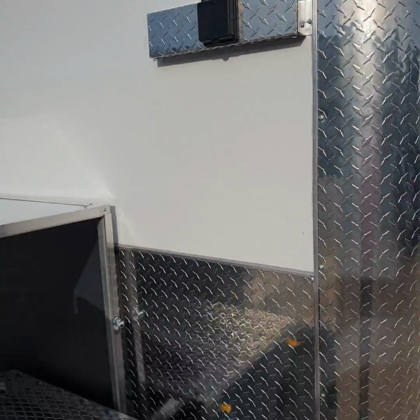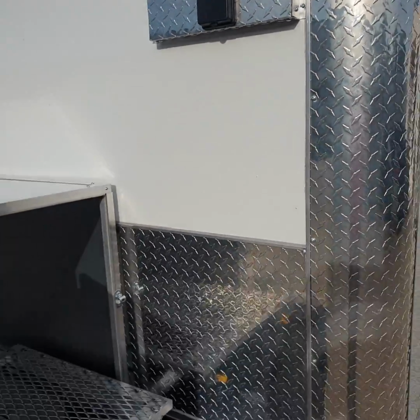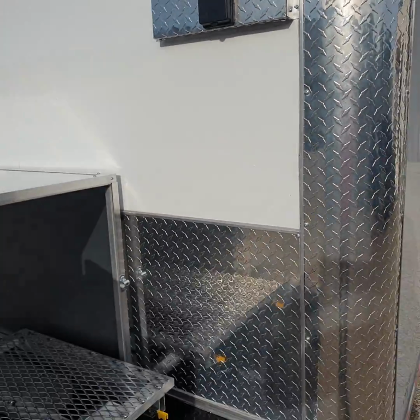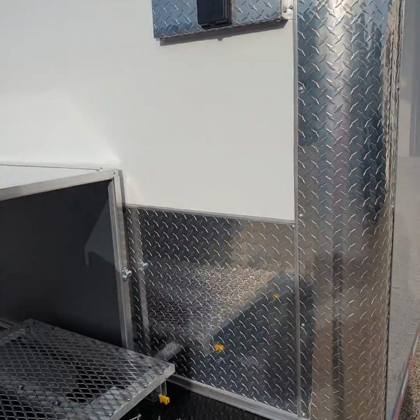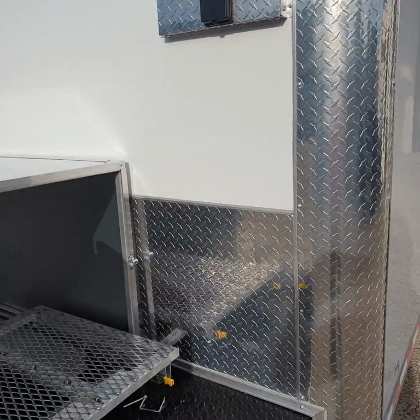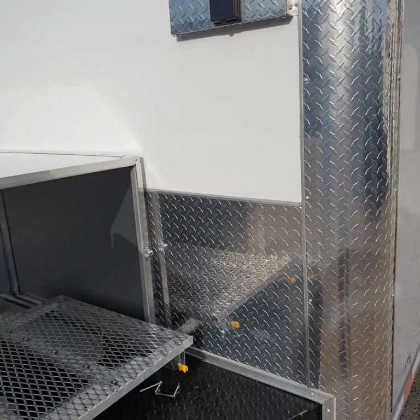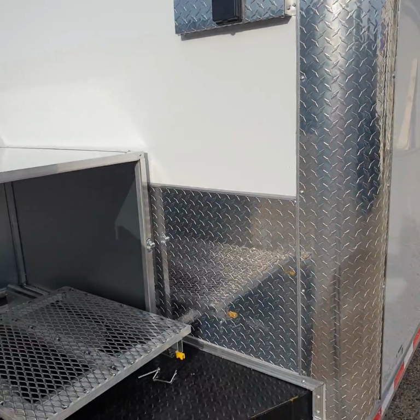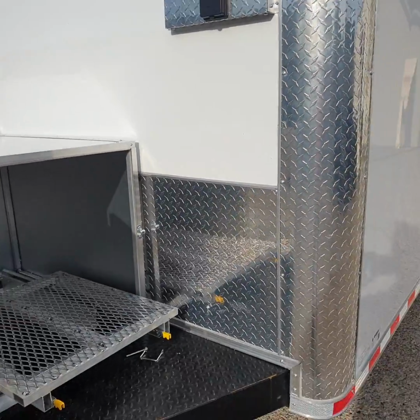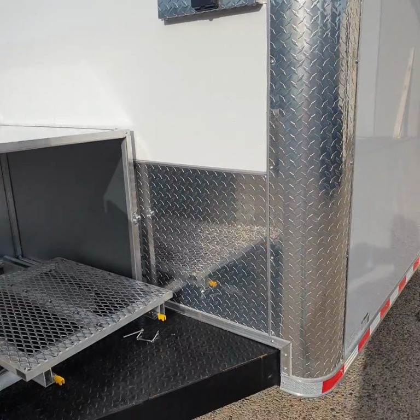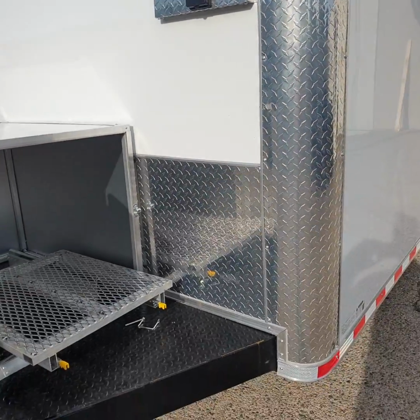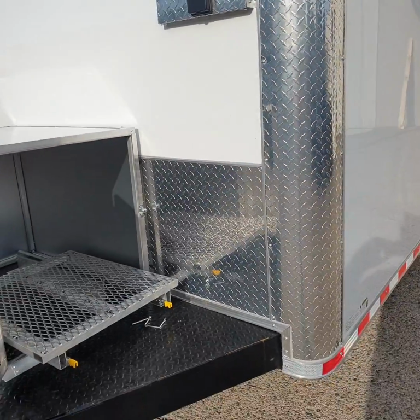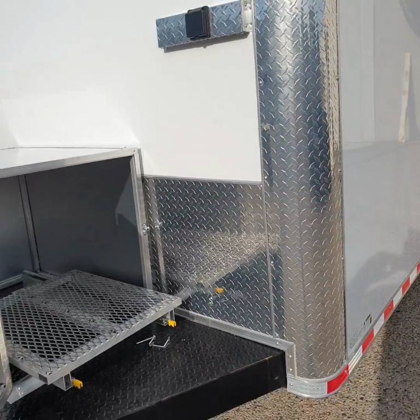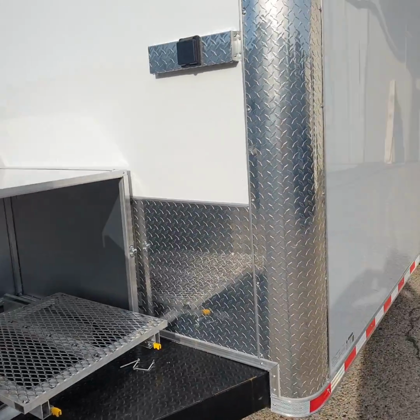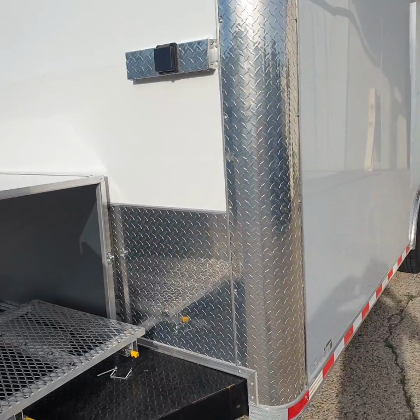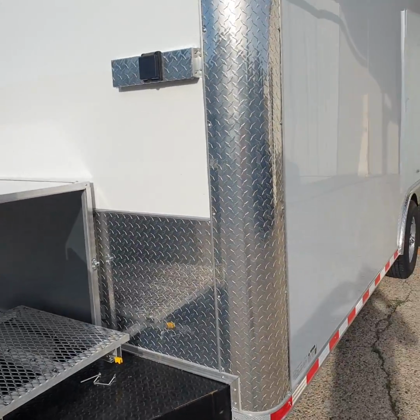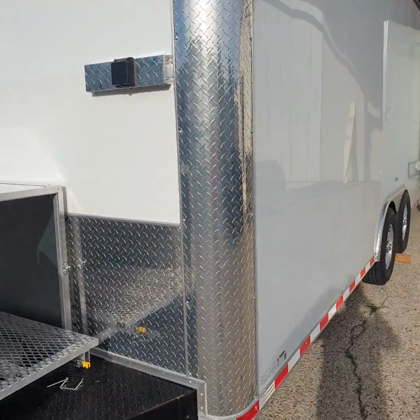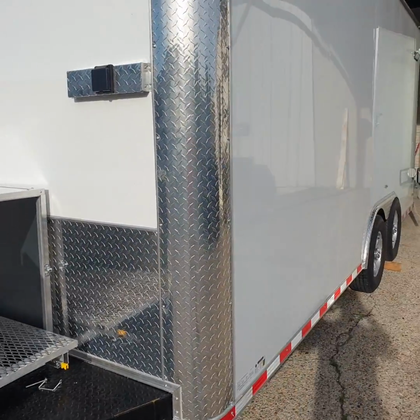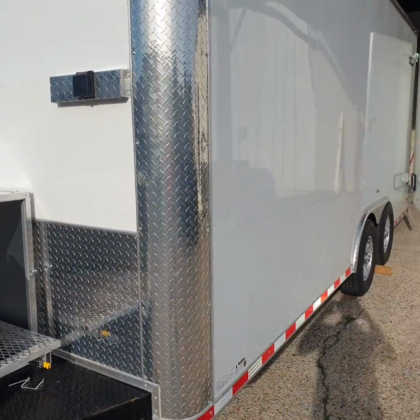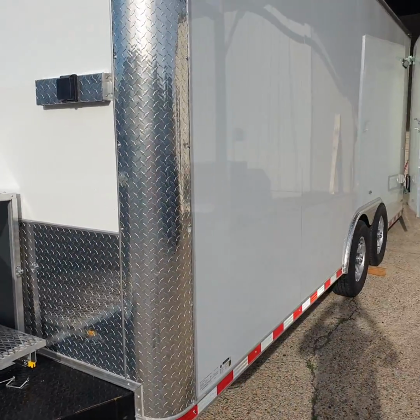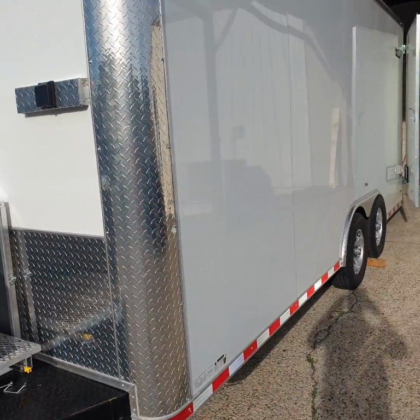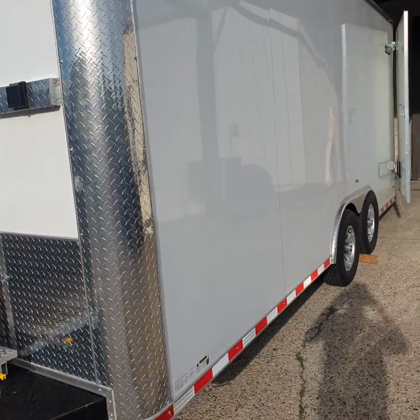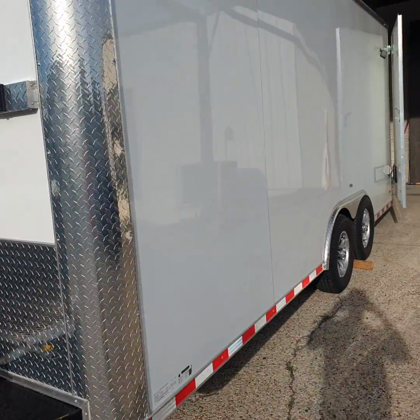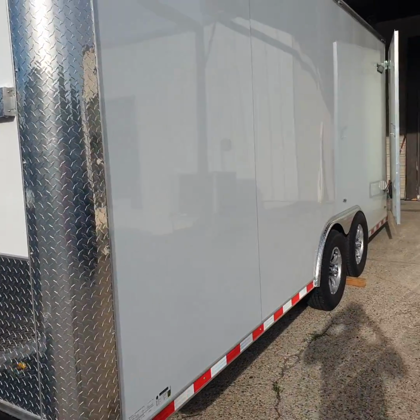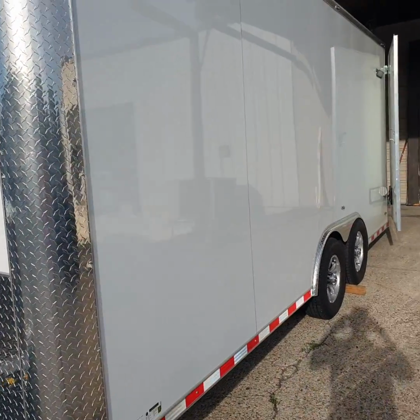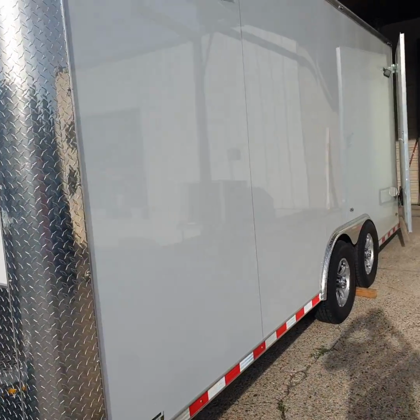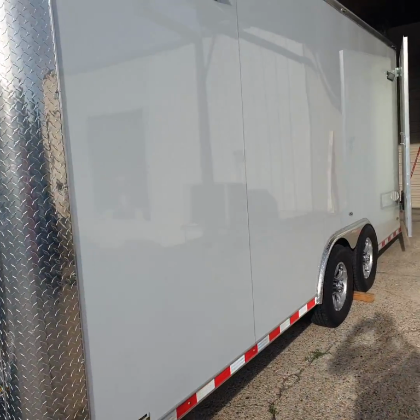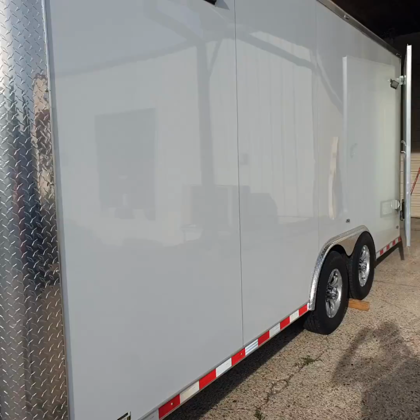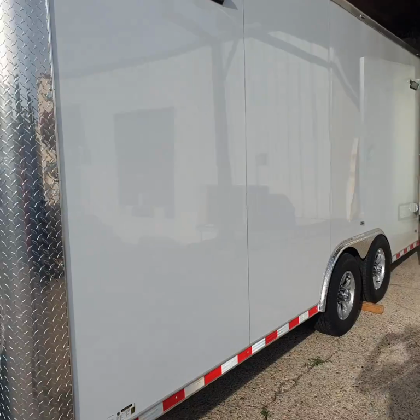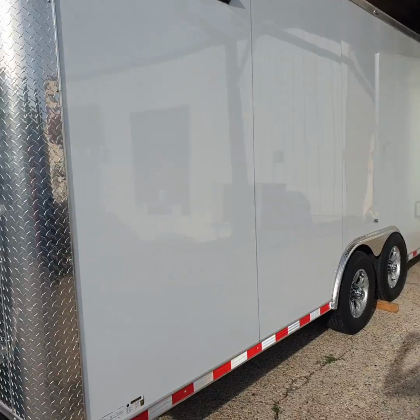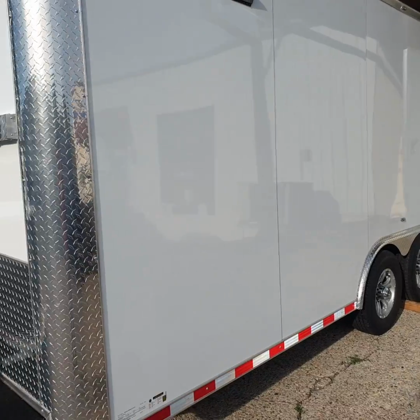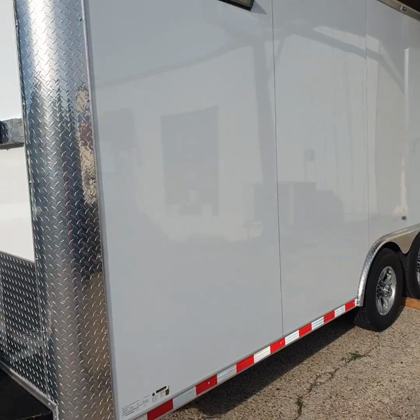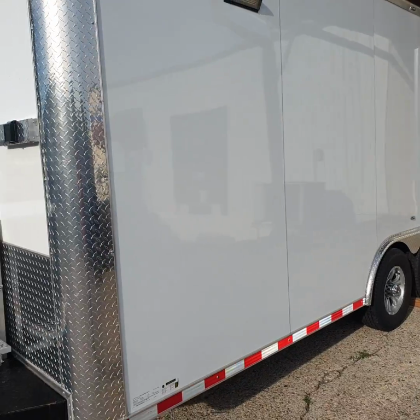We'll do multiple videos as we go along with this trailer. It's going to be a really neat setup.